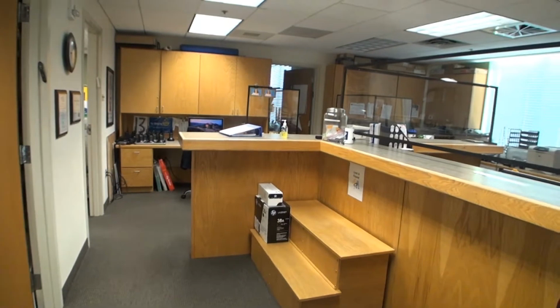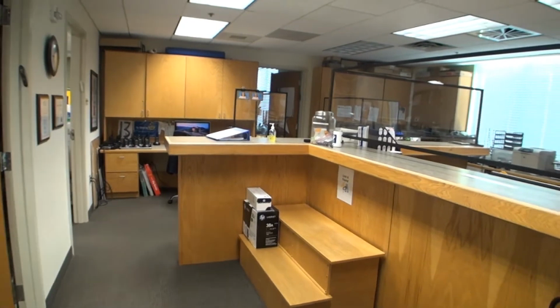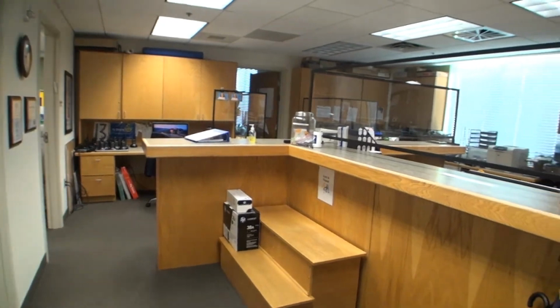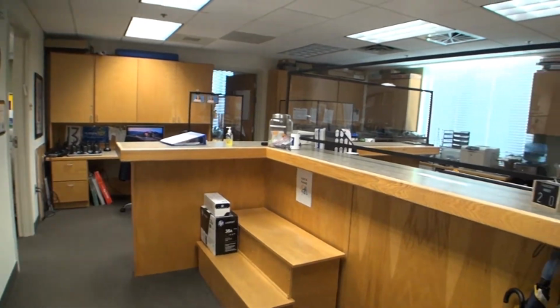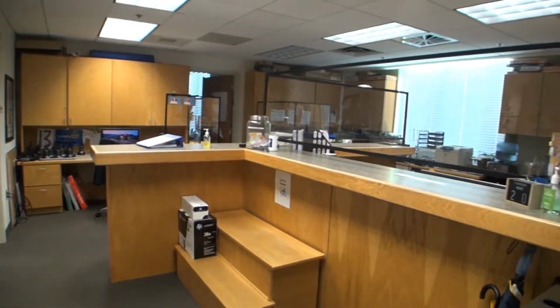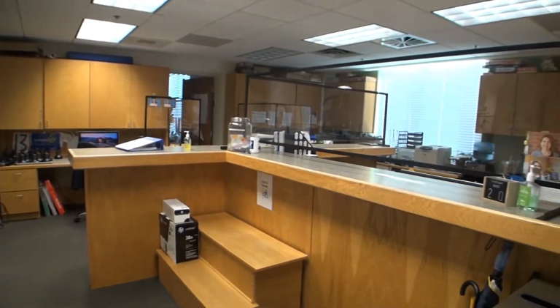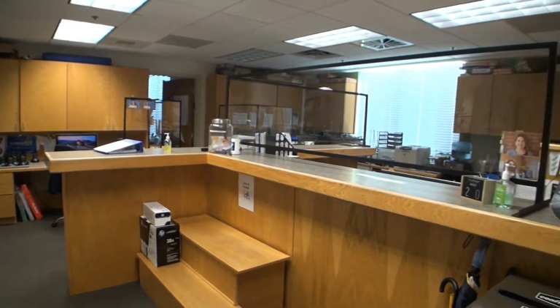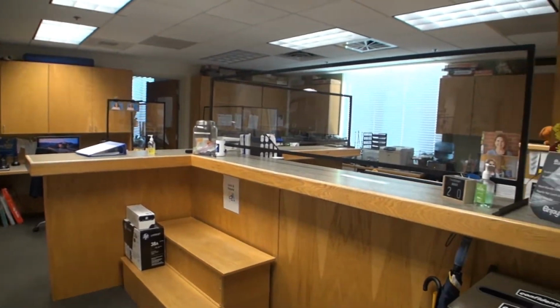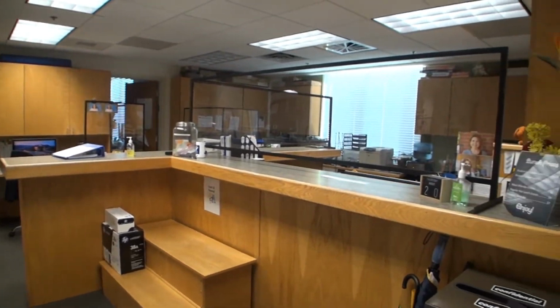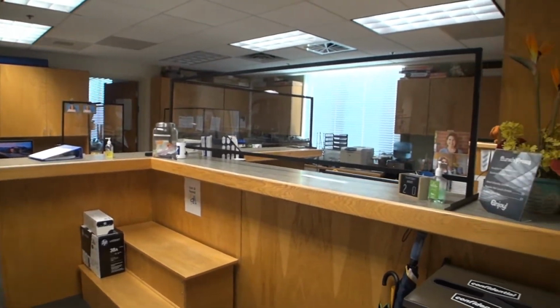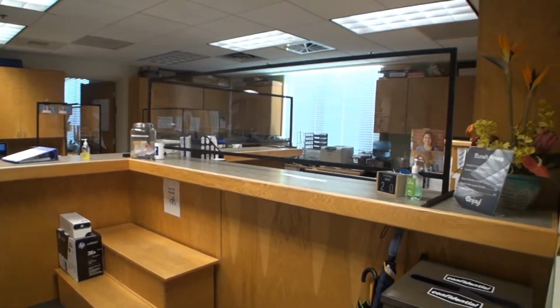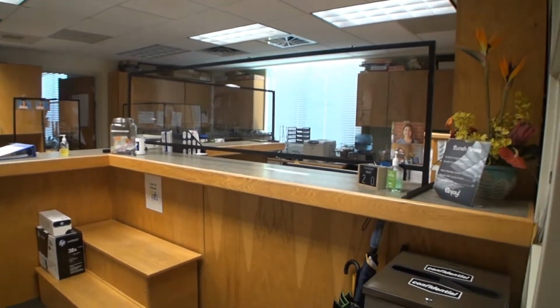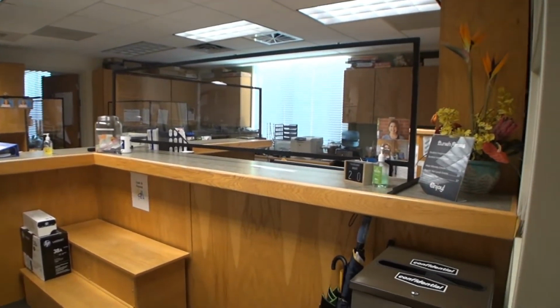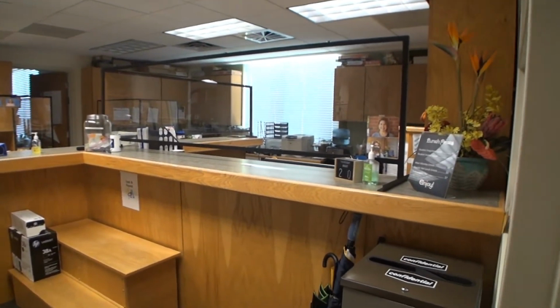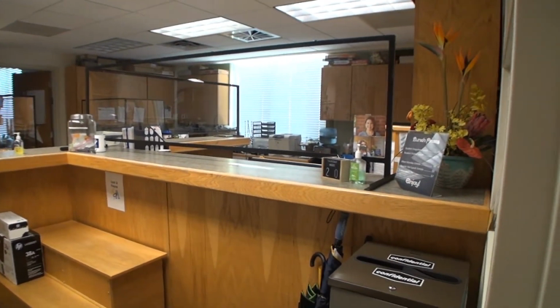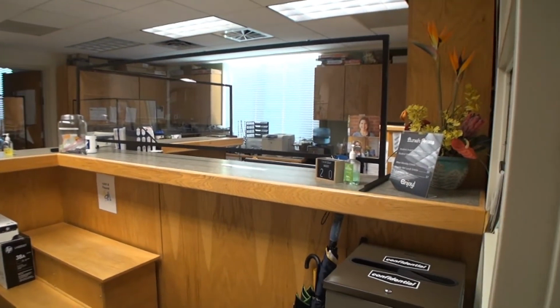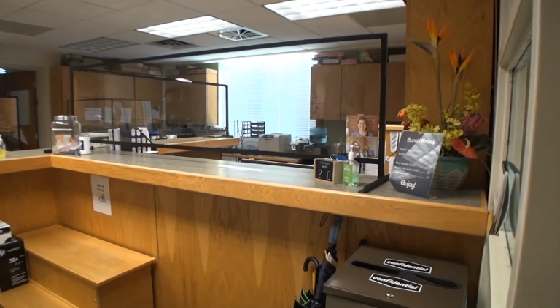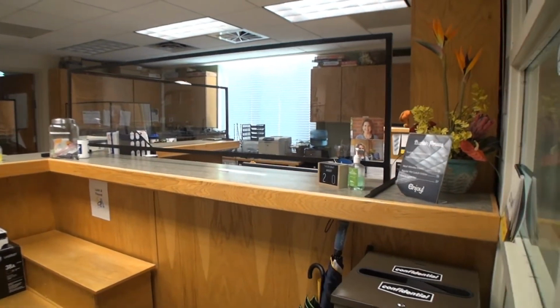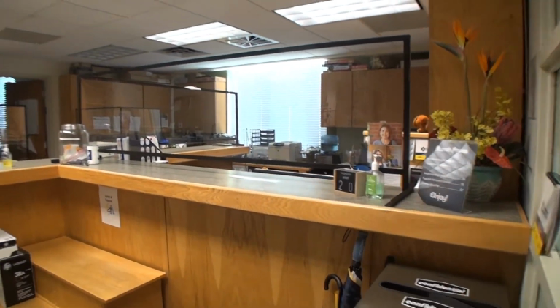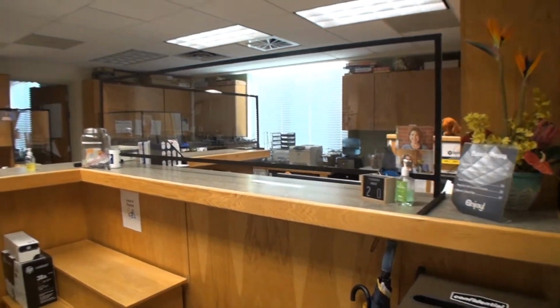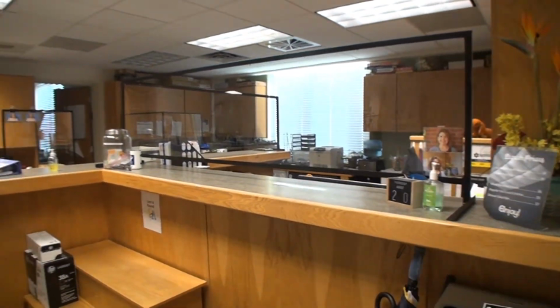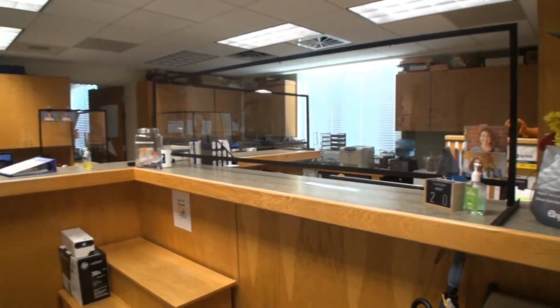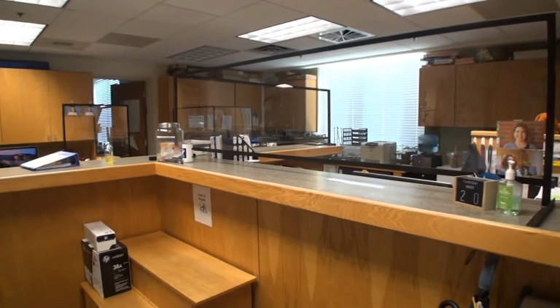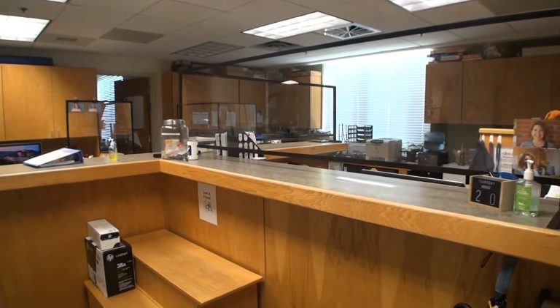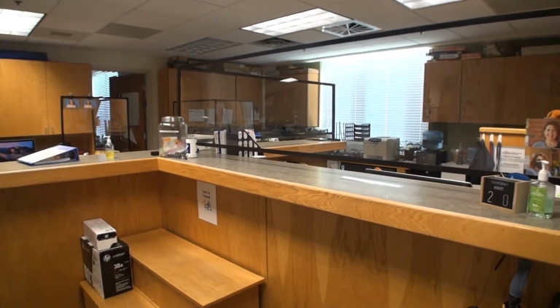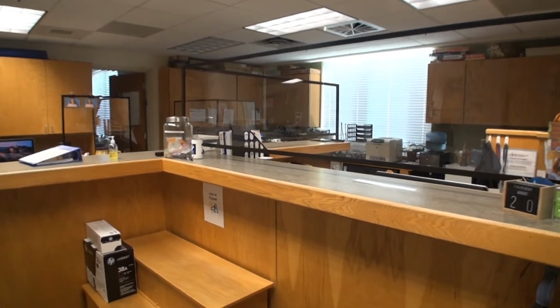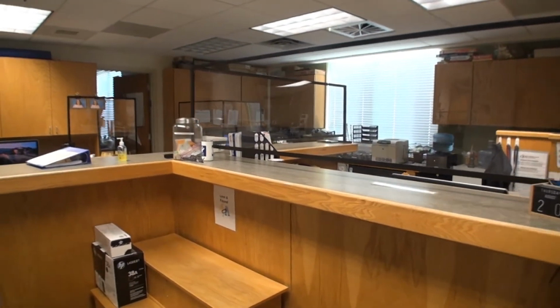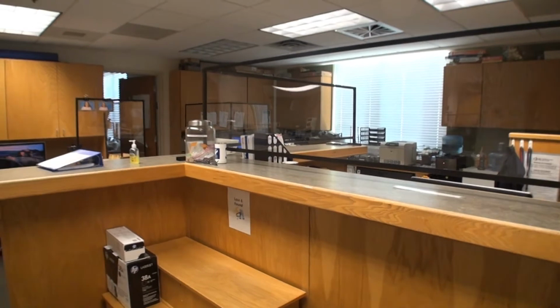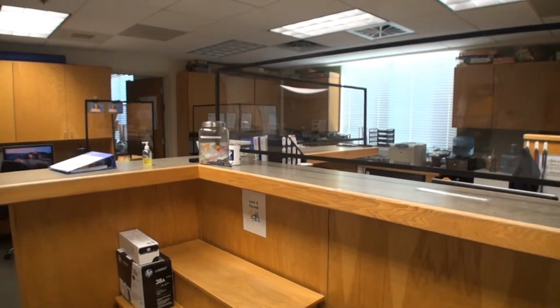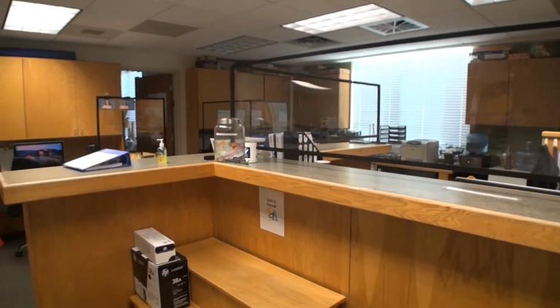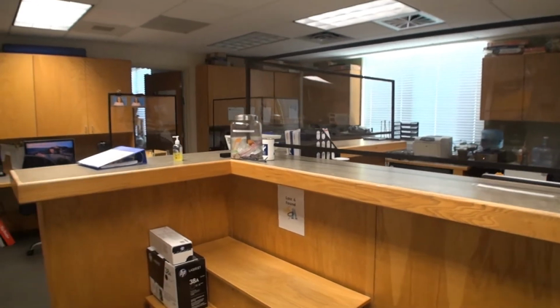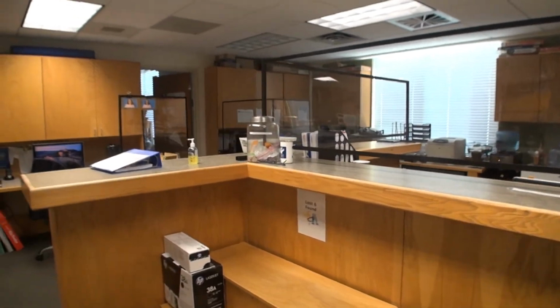Upon entering the office, you'll notice the addition of plexiglass to separate the workspaces.